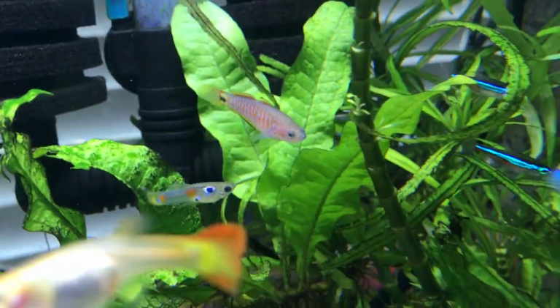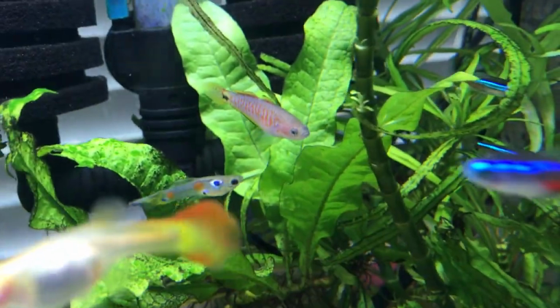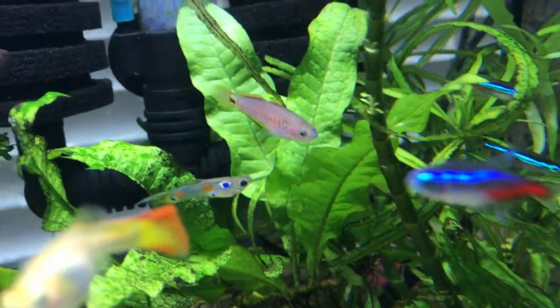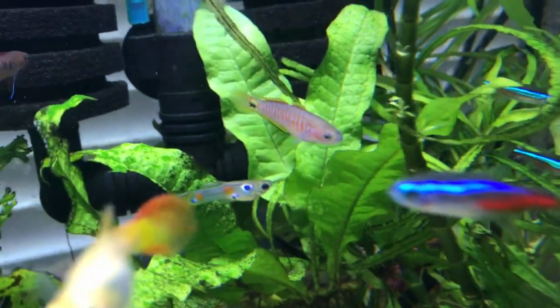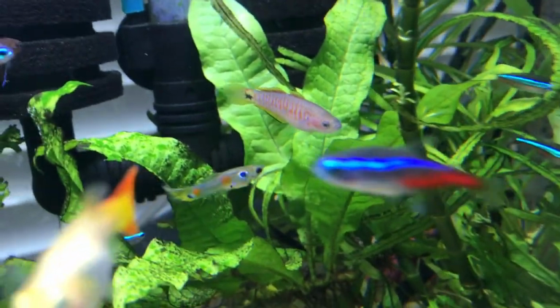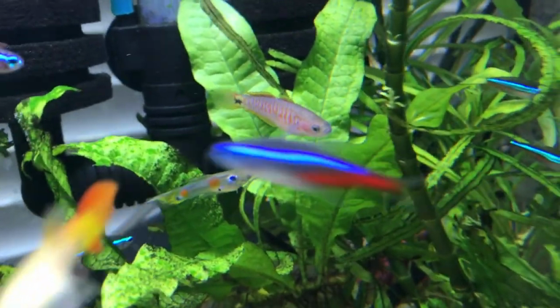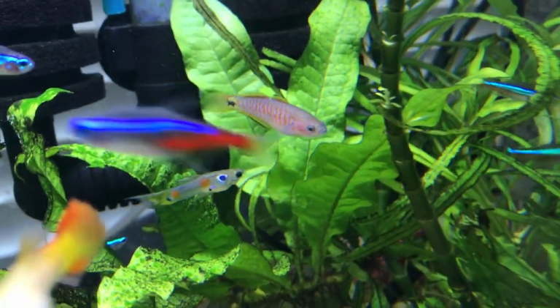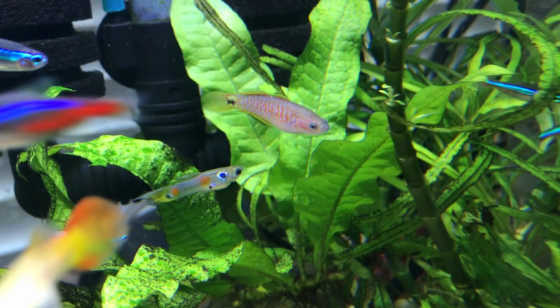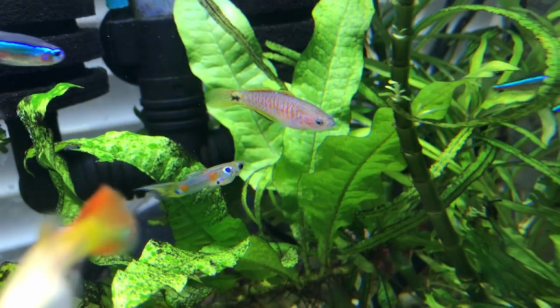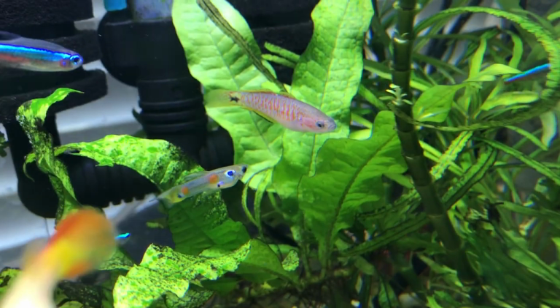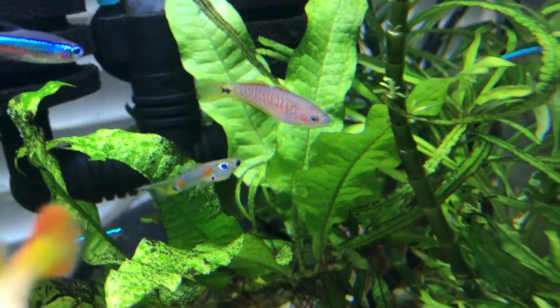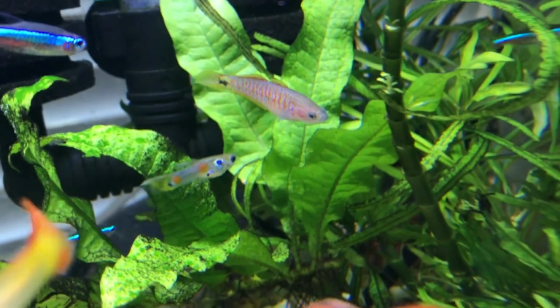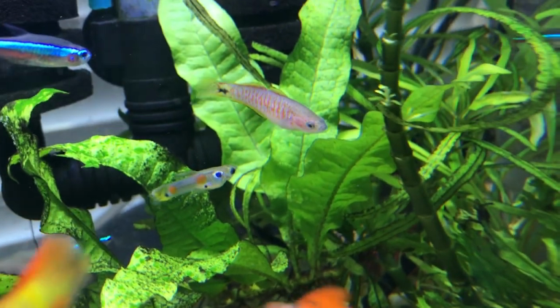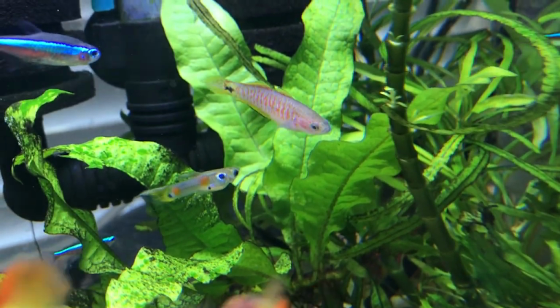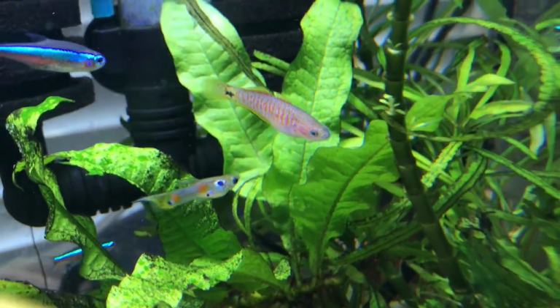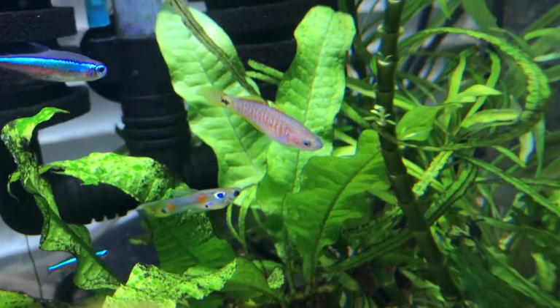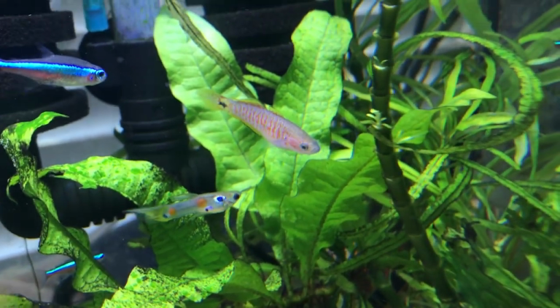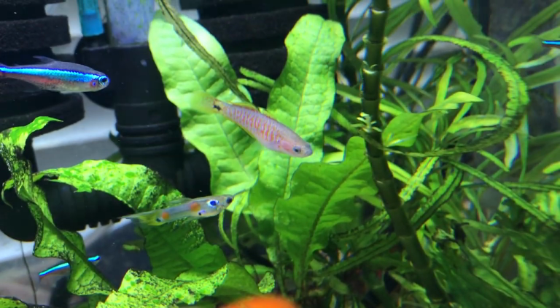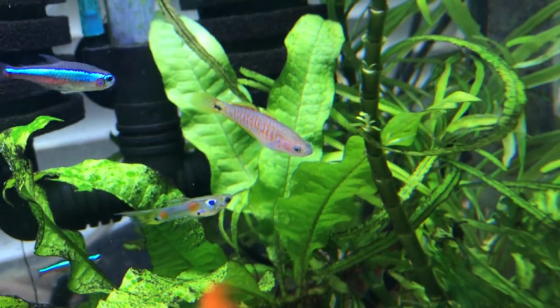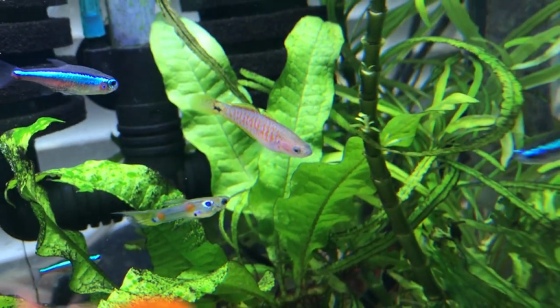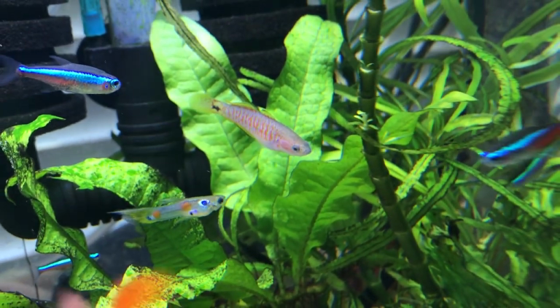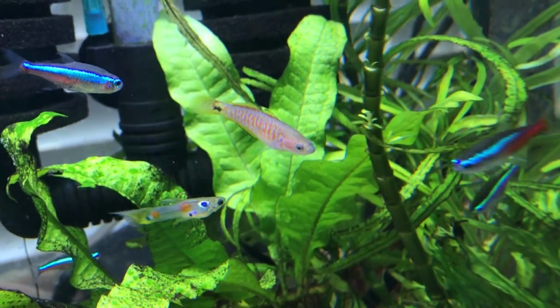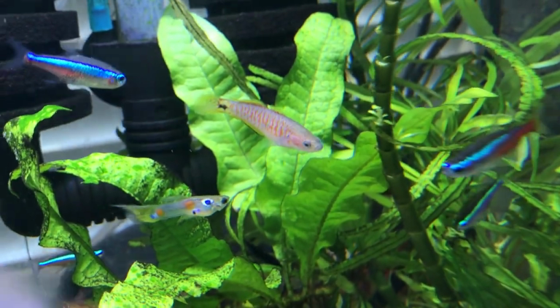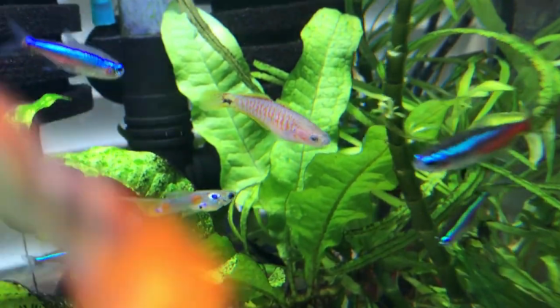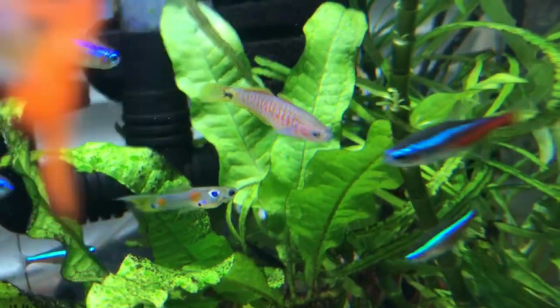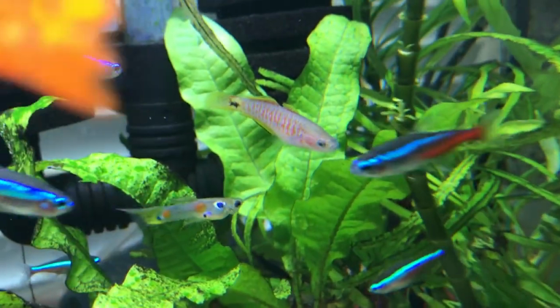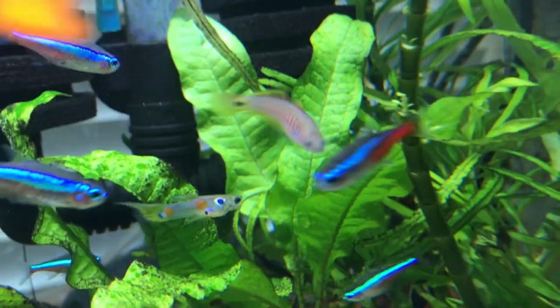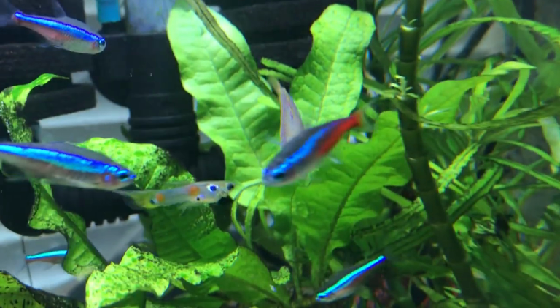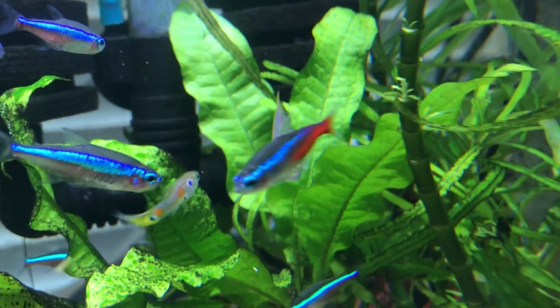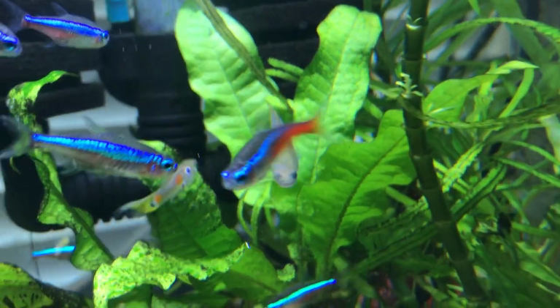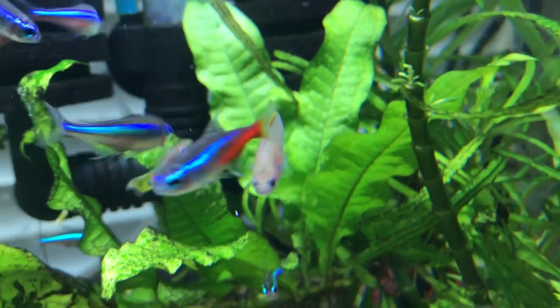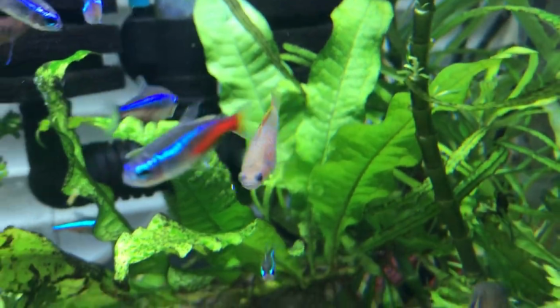Definitely a fish to consider if you're looking for a peaceful community fish with brilliant colors and a very unique personality. I would definitely recommend the peacock gudgeon.